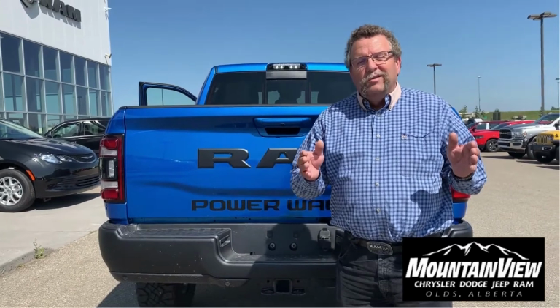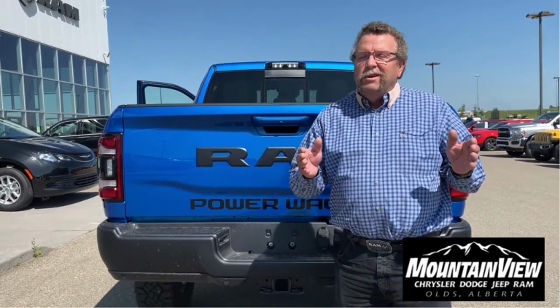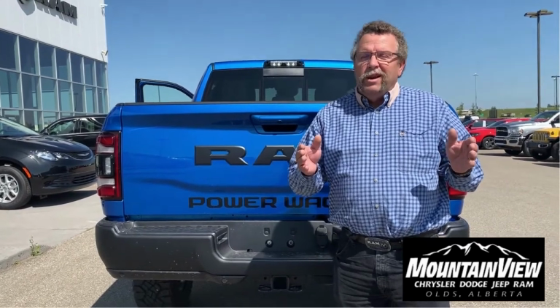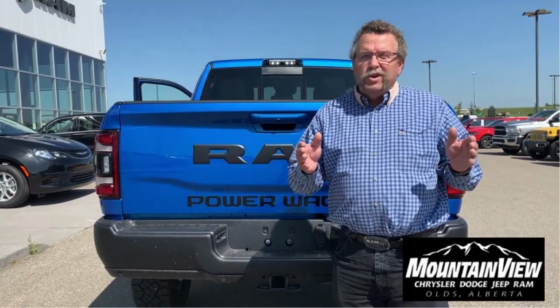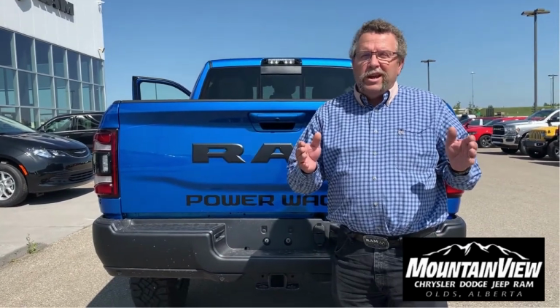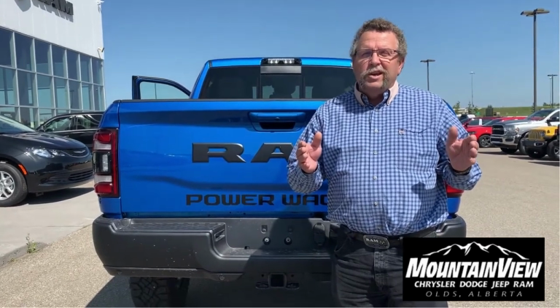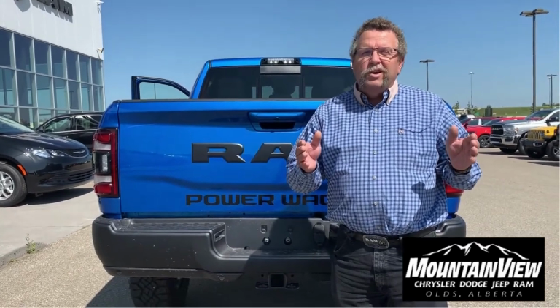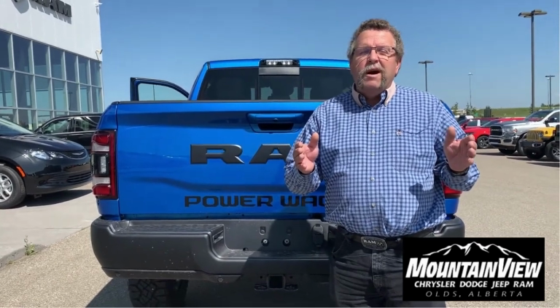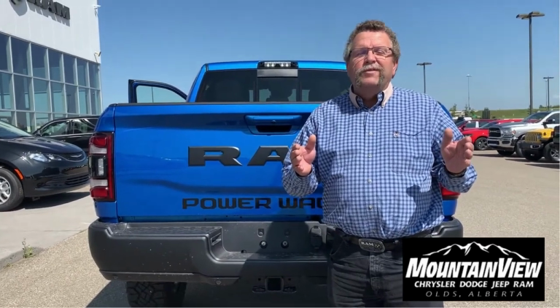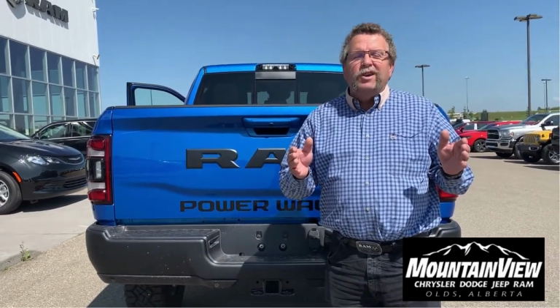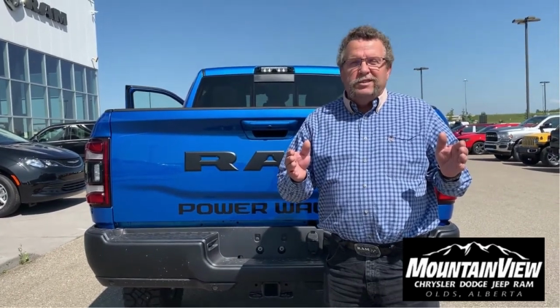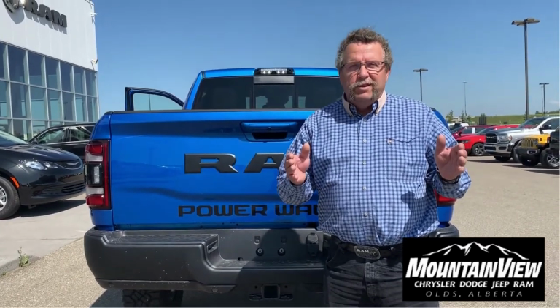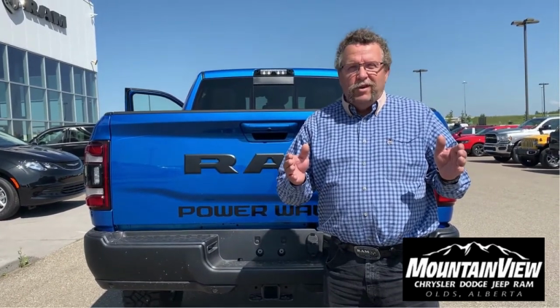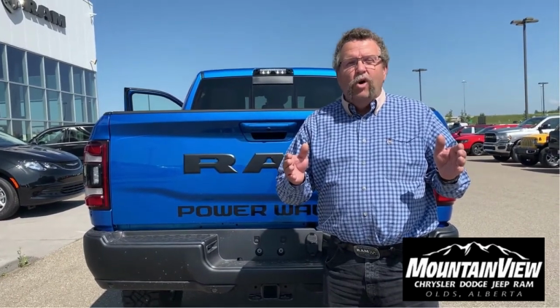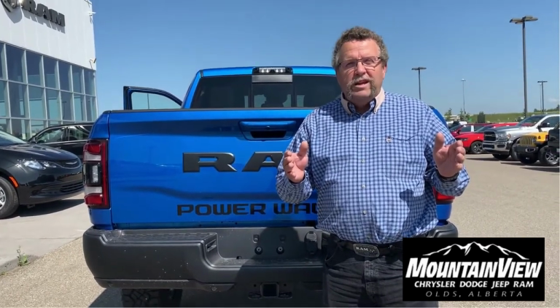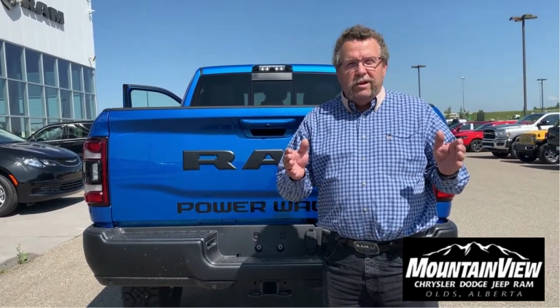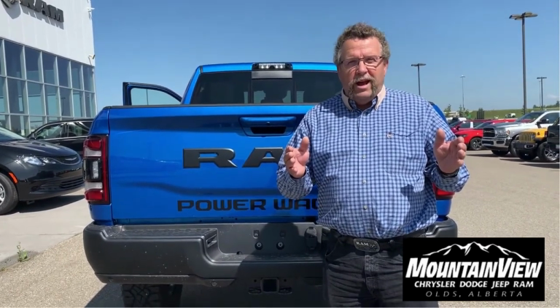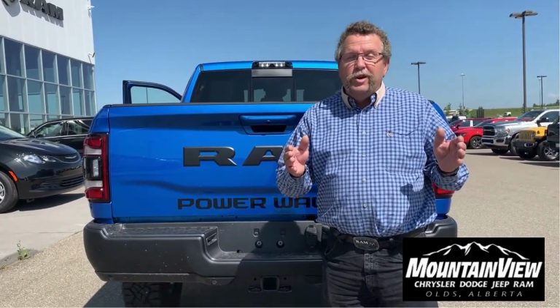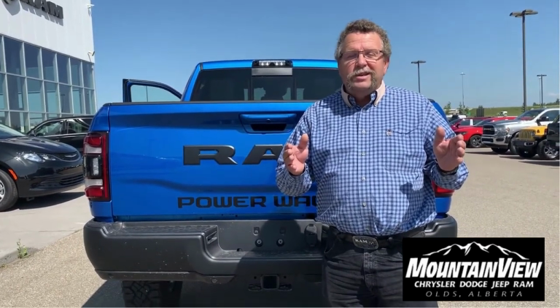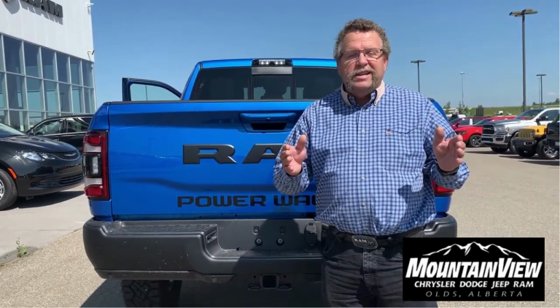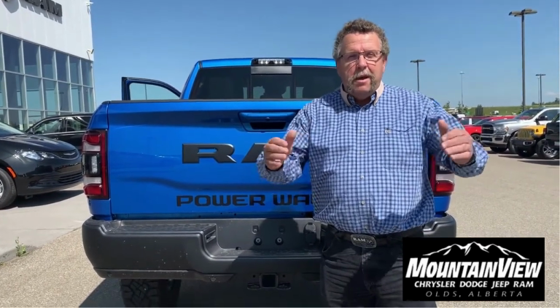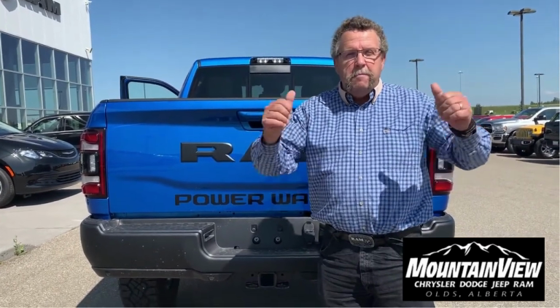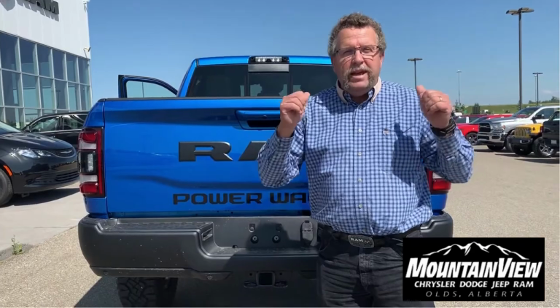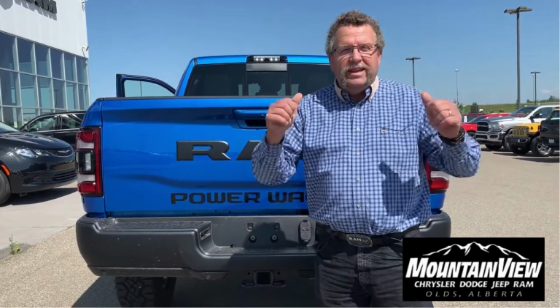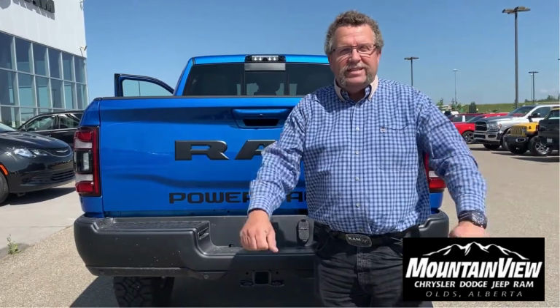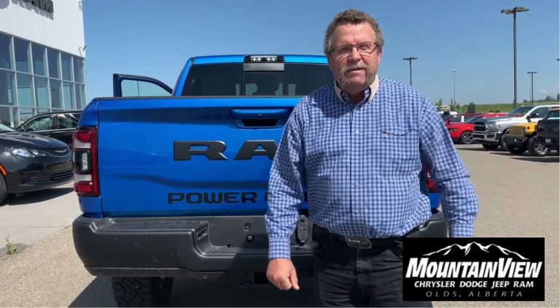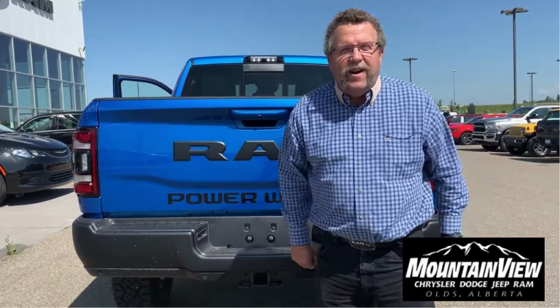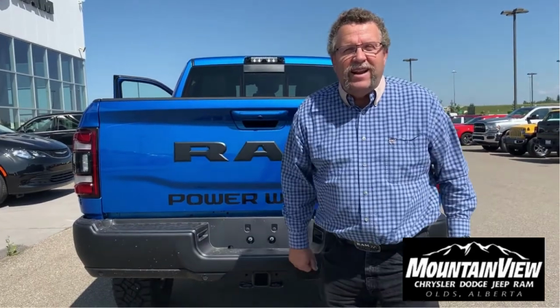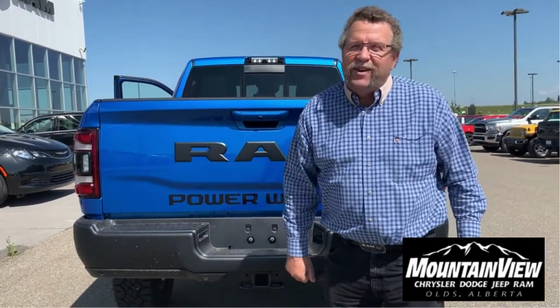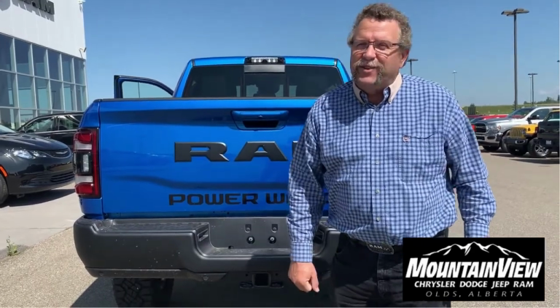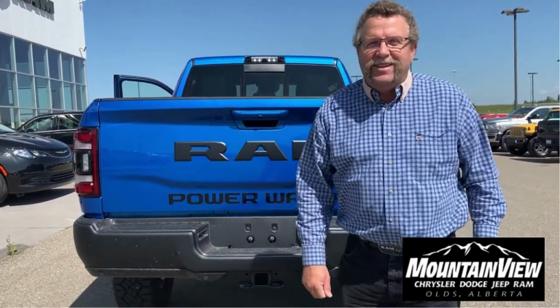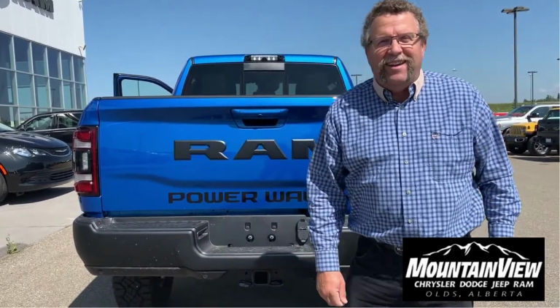When you want a truck, you're going to go to Mountain View Dodge in beautiful Olds, Alberta. Who are you going to see? Me — Steve McFarland. Have a great day.